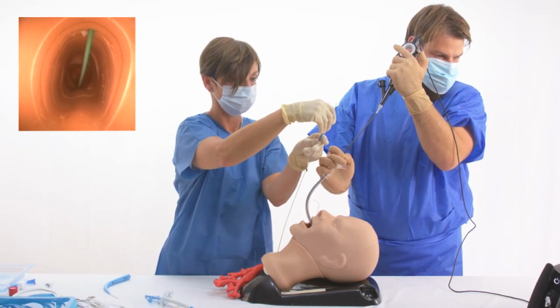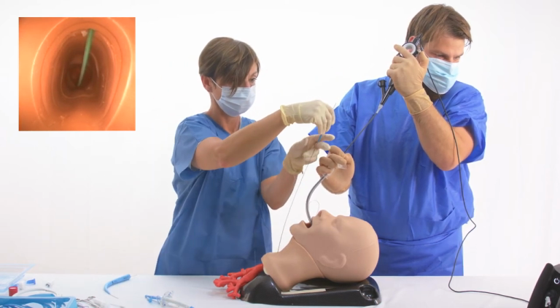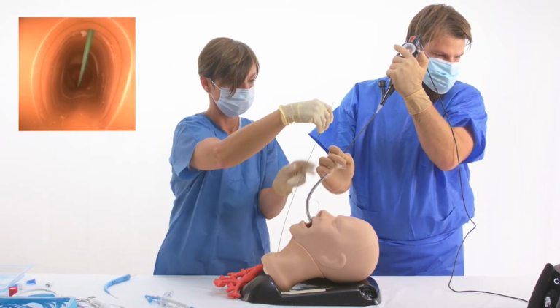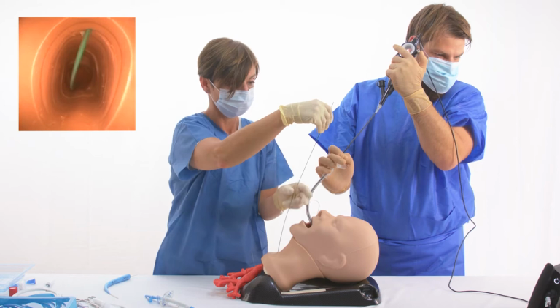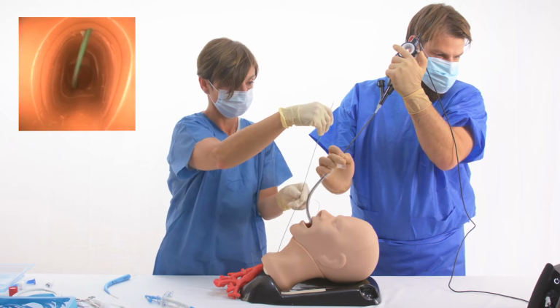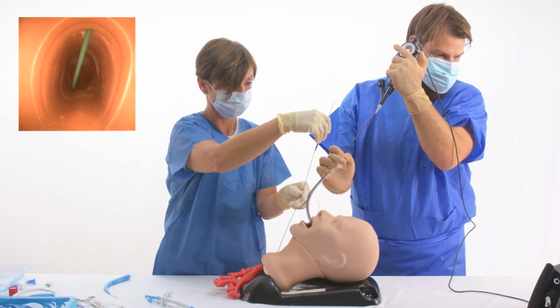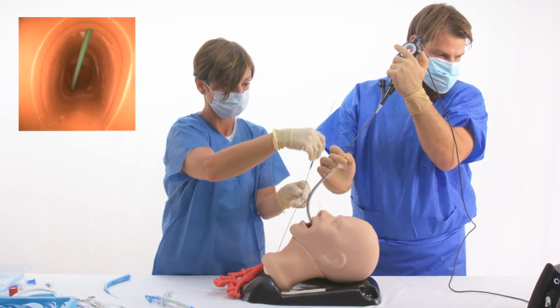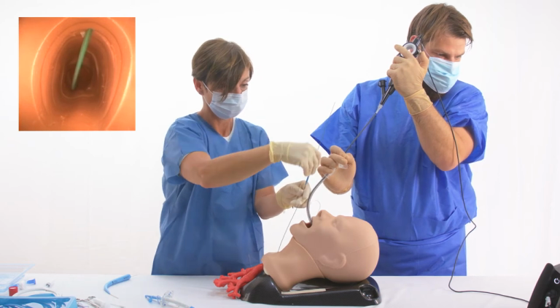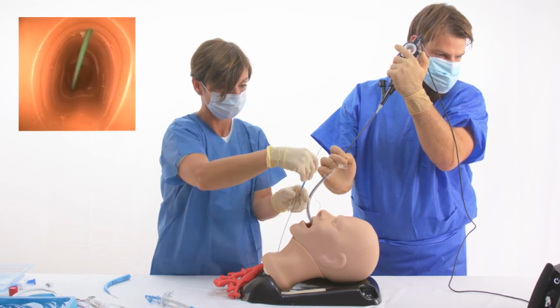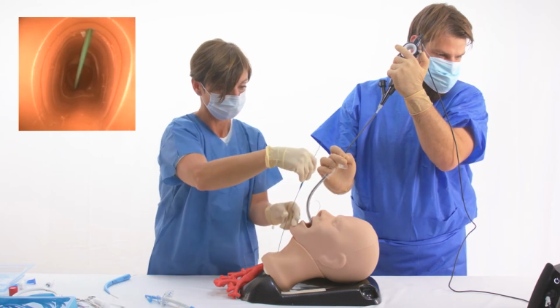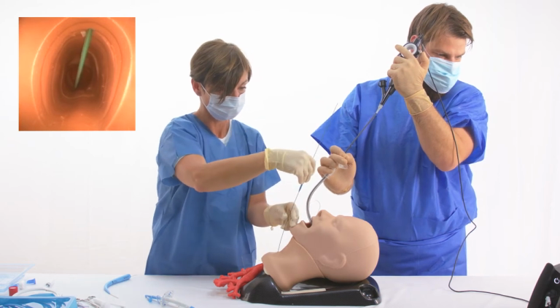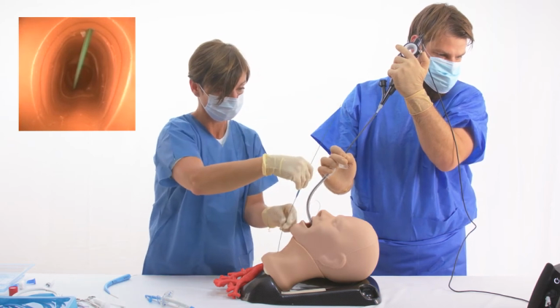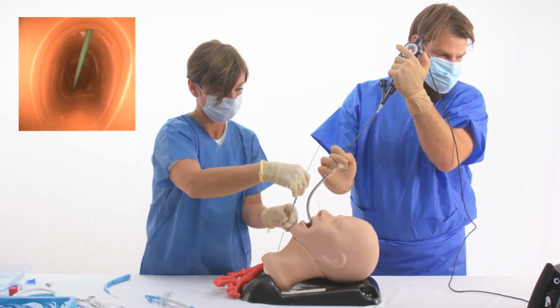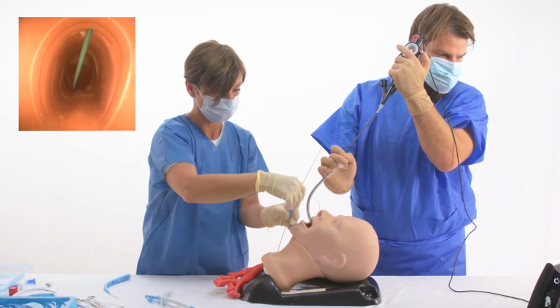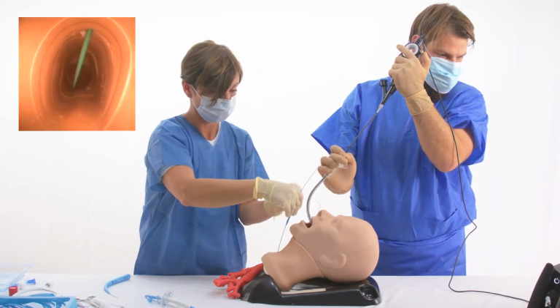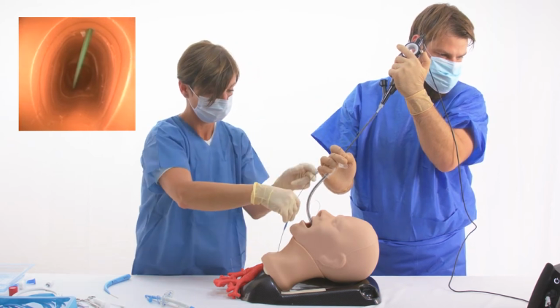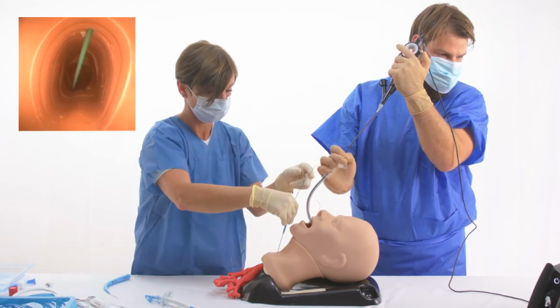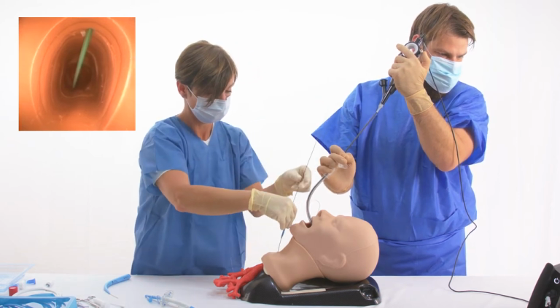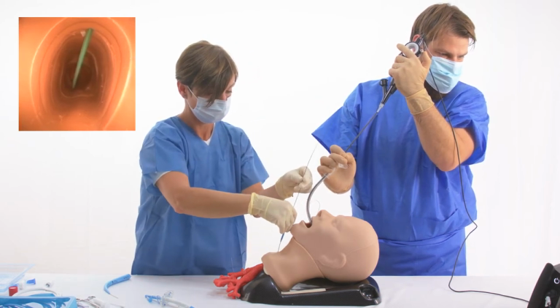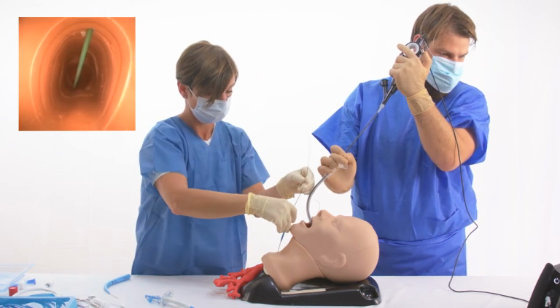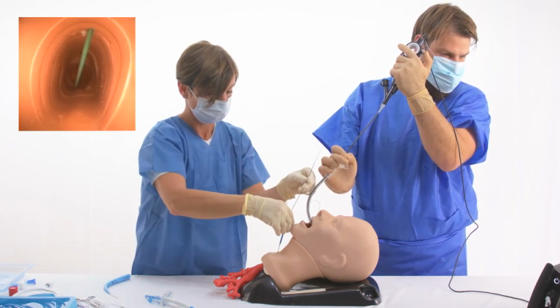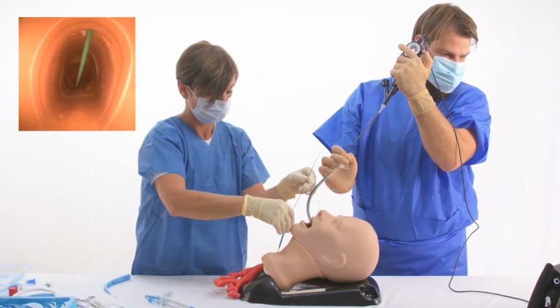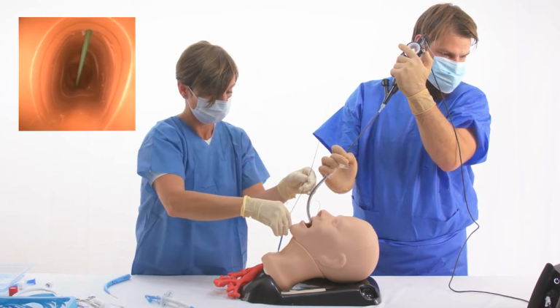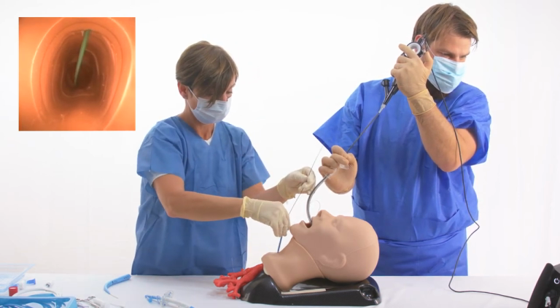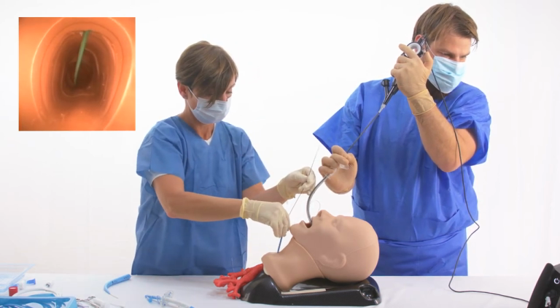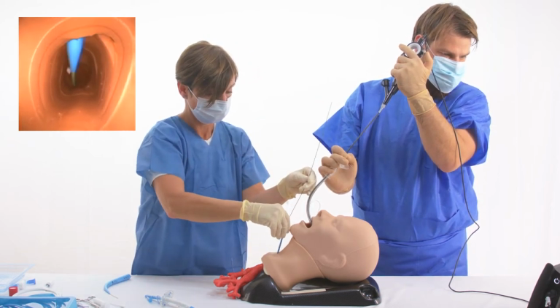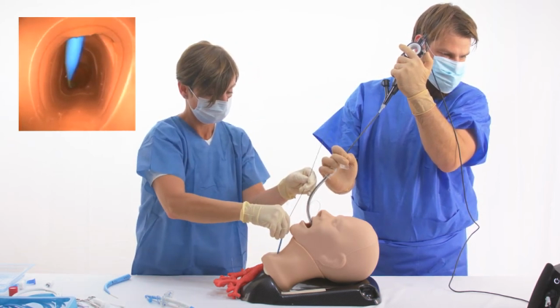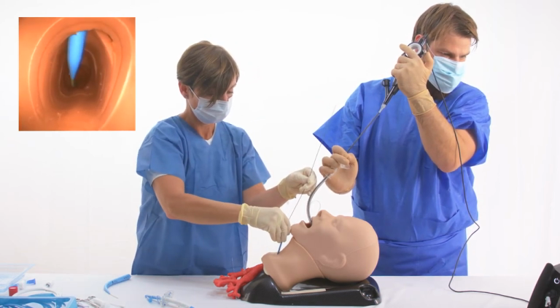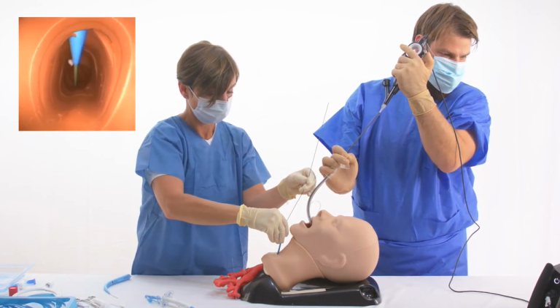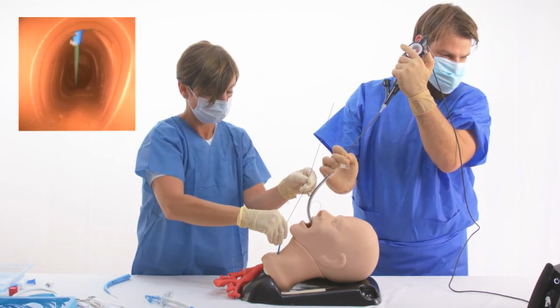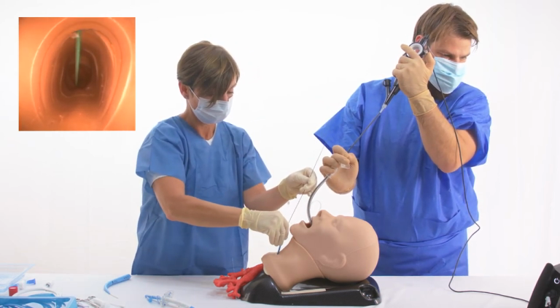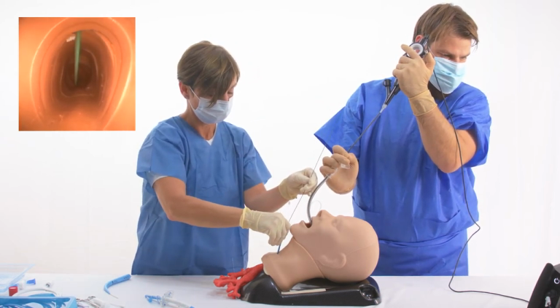The short introducer dilator is advanced and then removed over the wire guide.